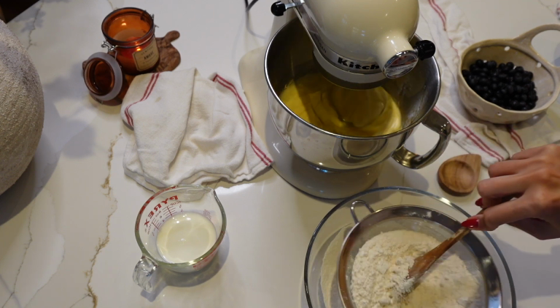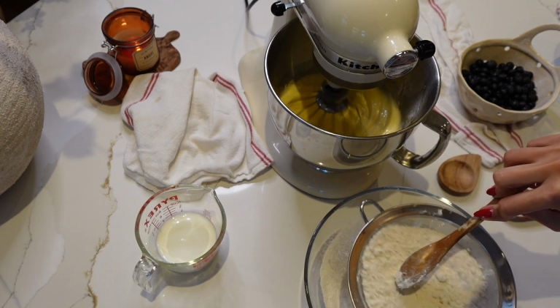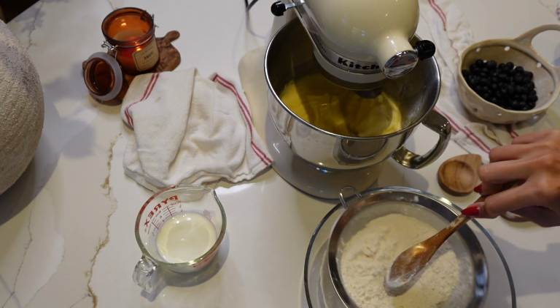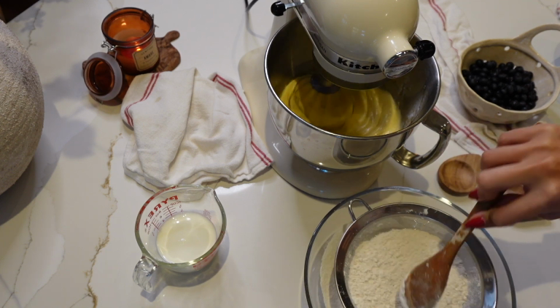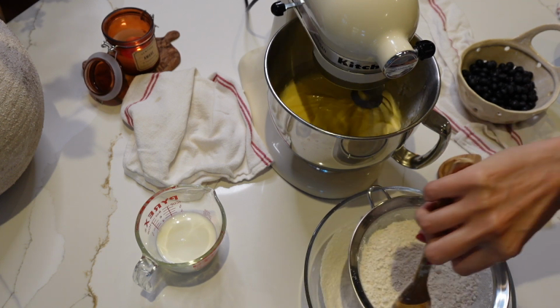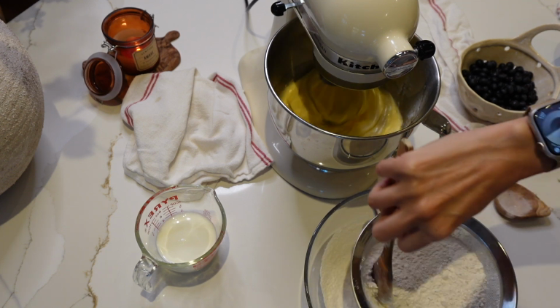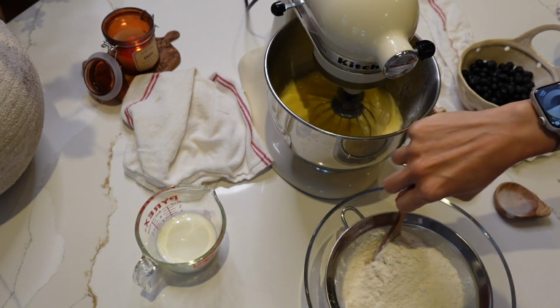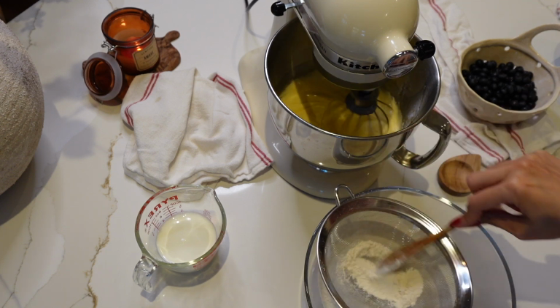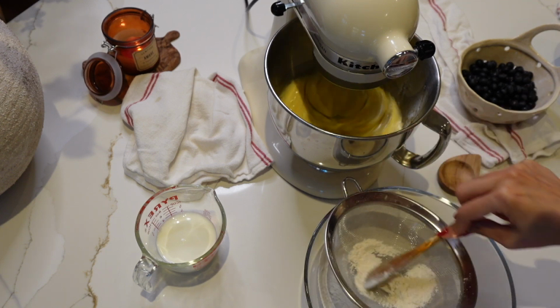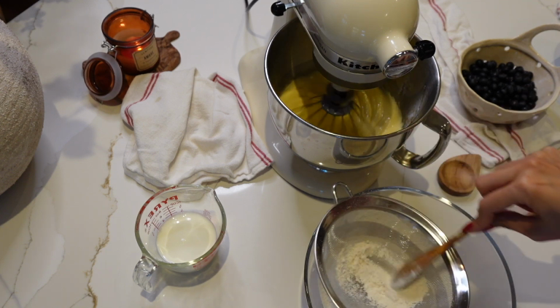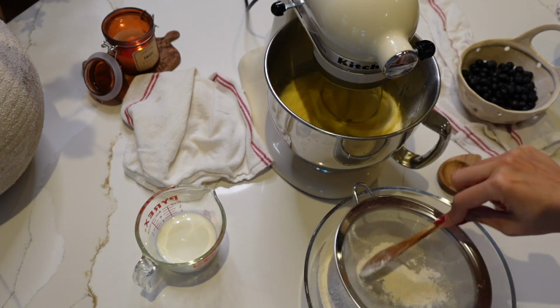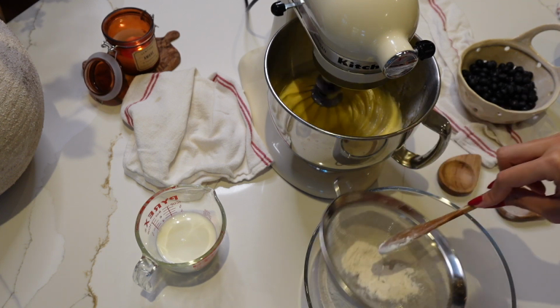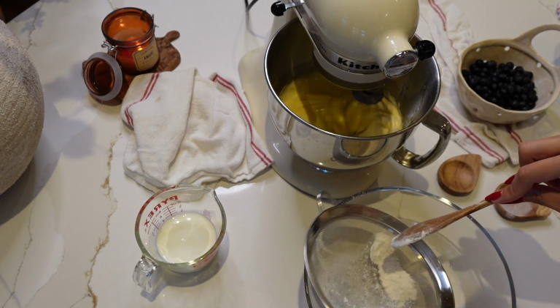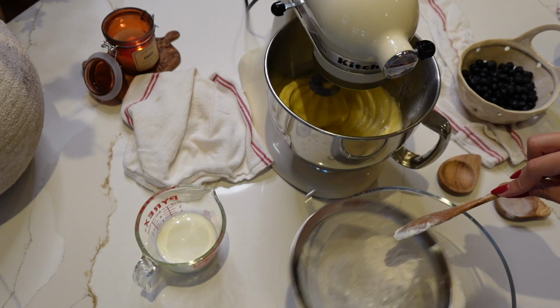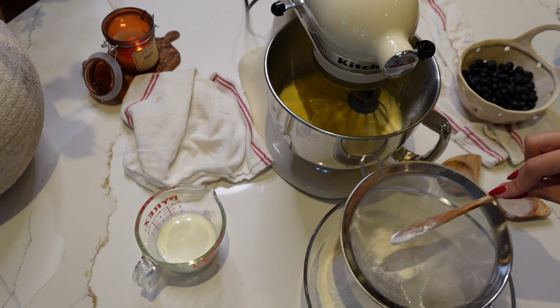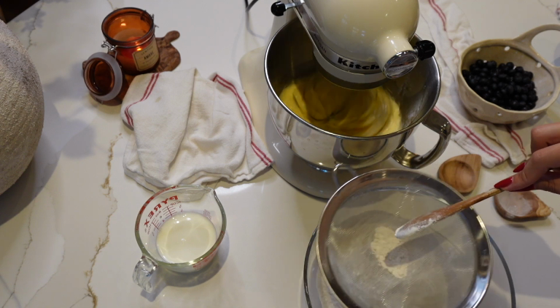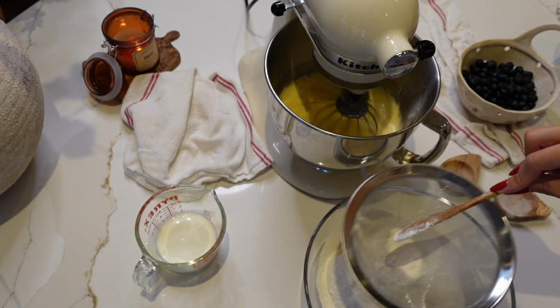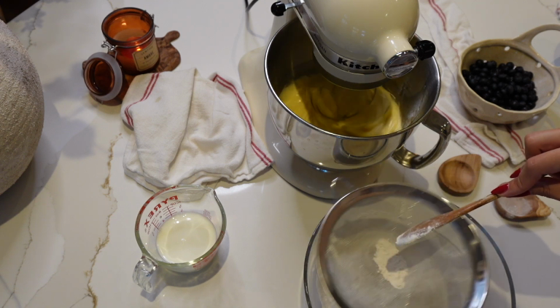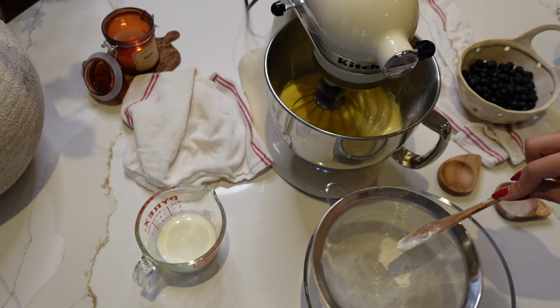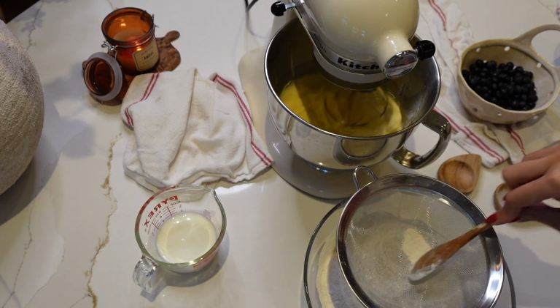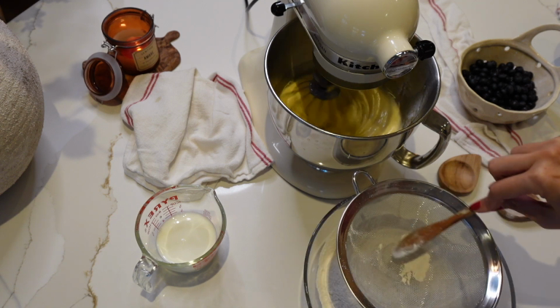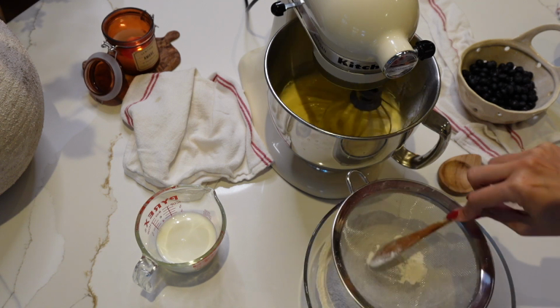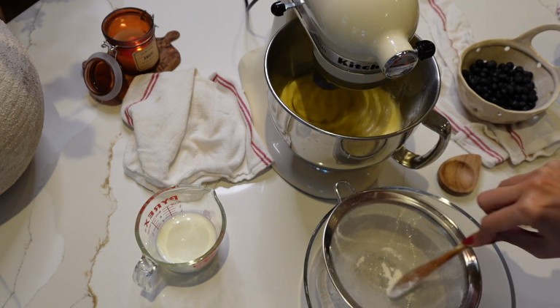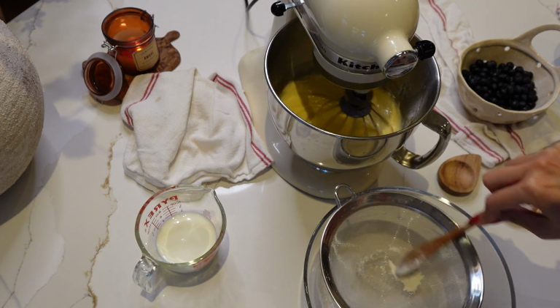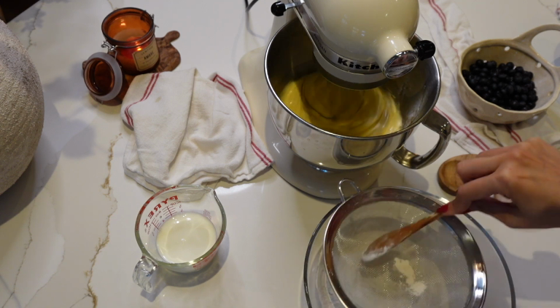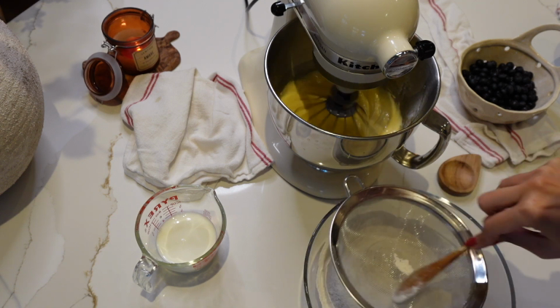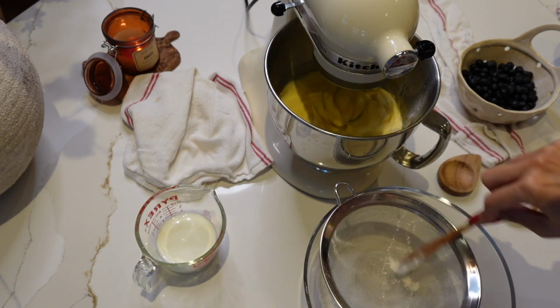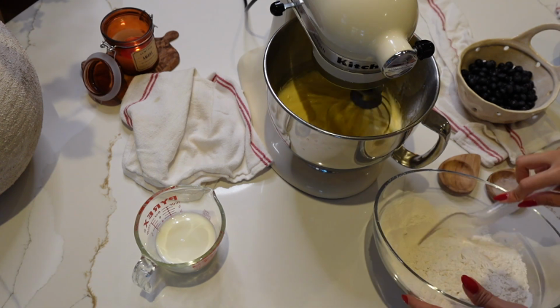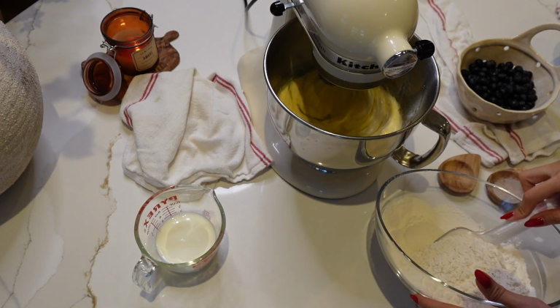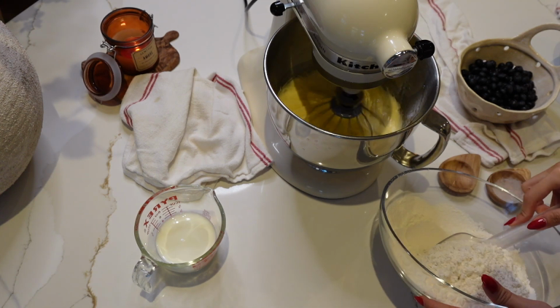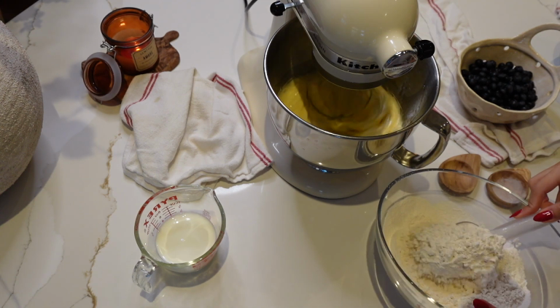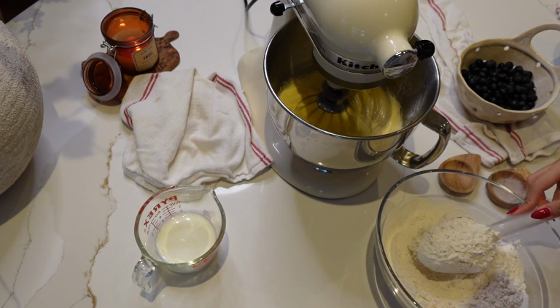In a separate bowl, sift together the flour, salt, and the baking powder.